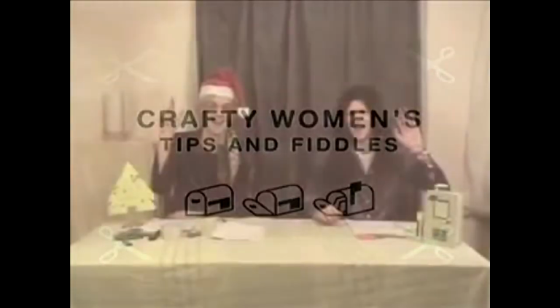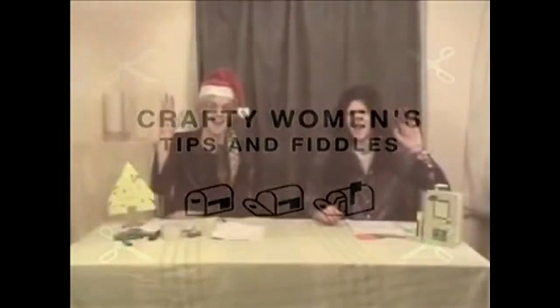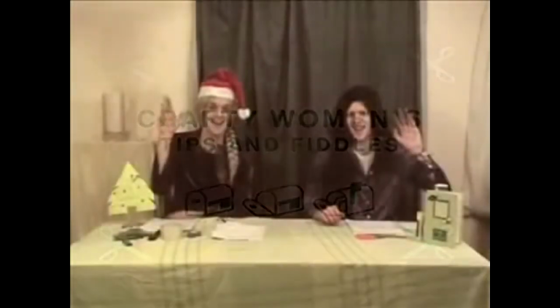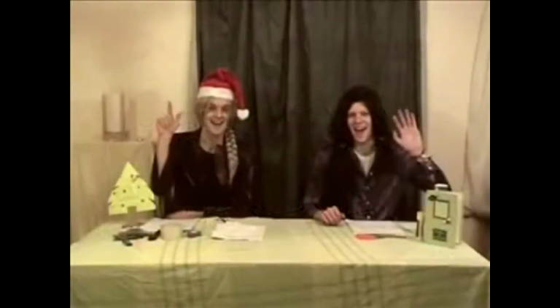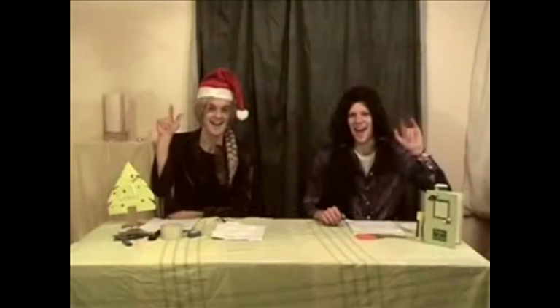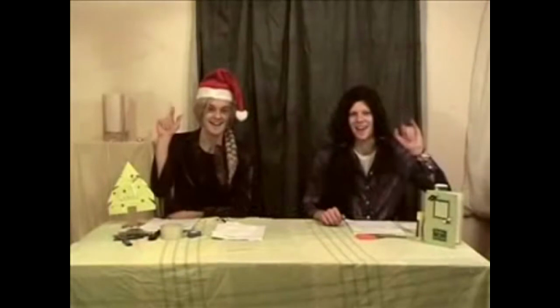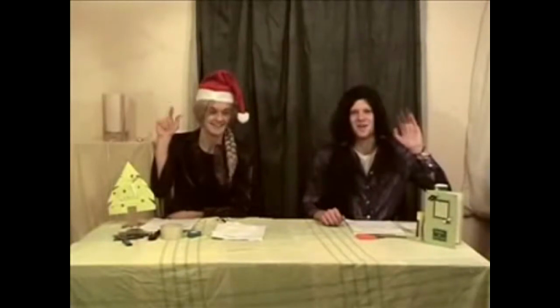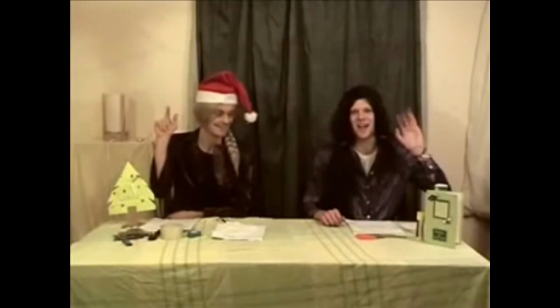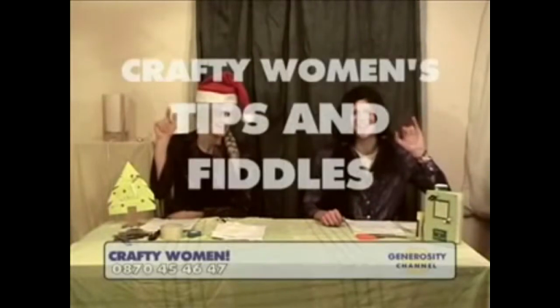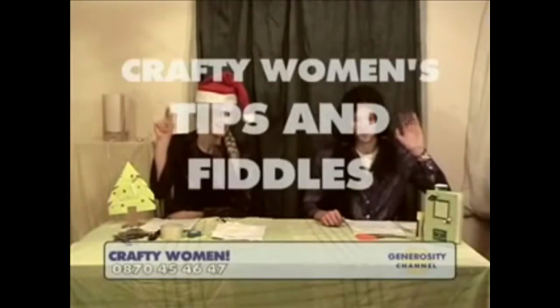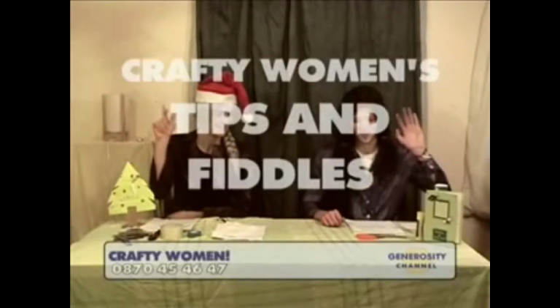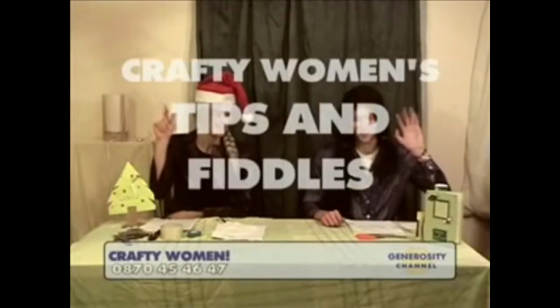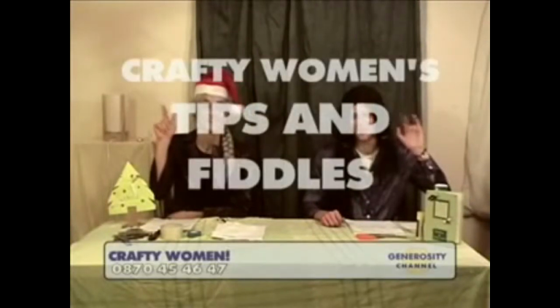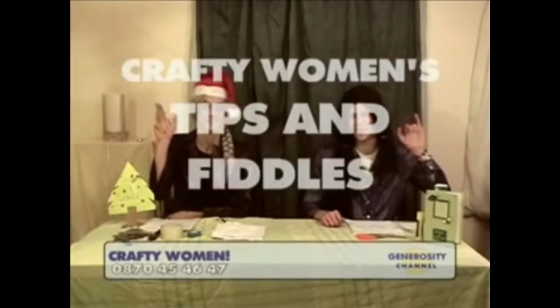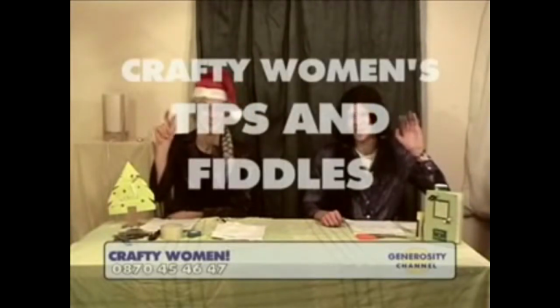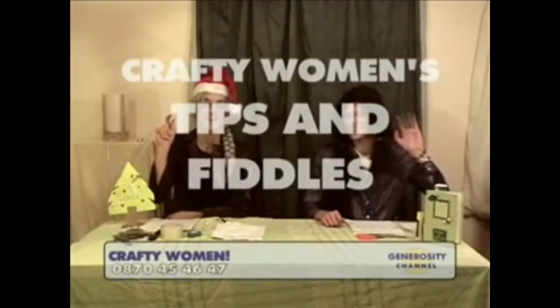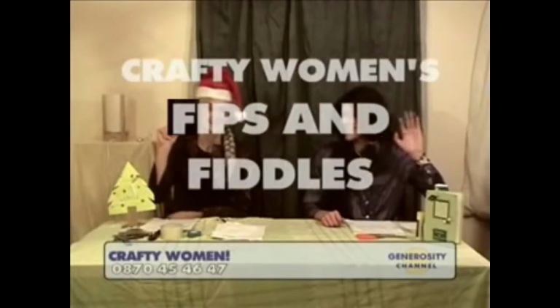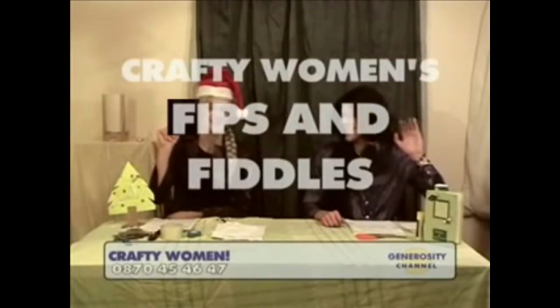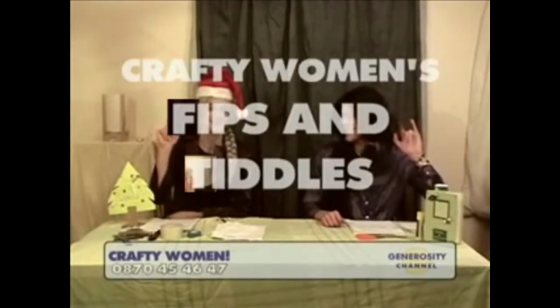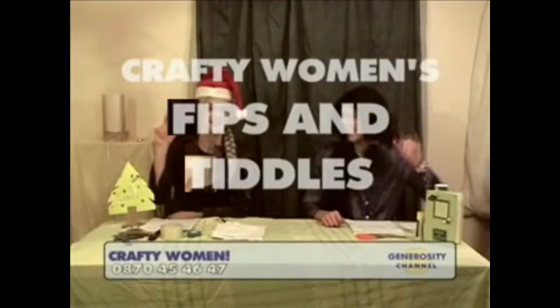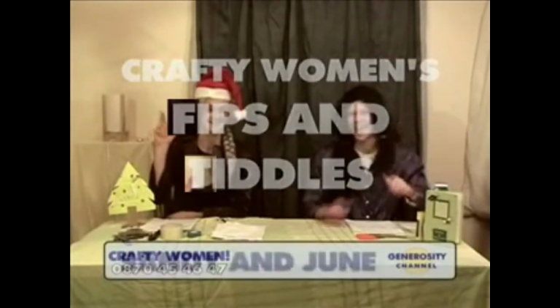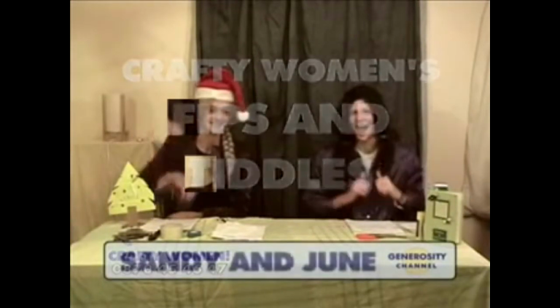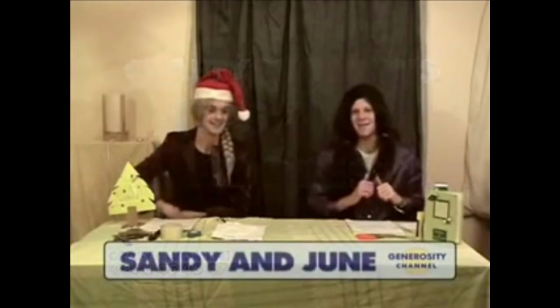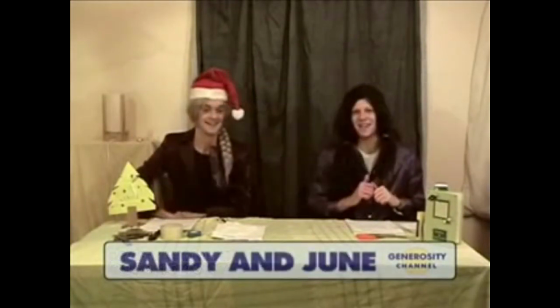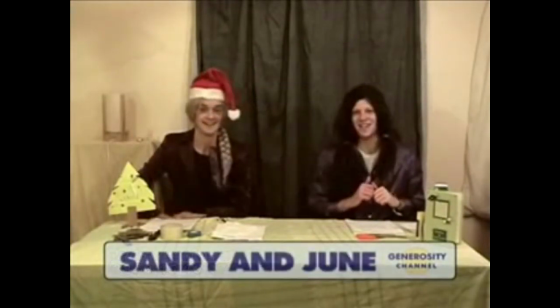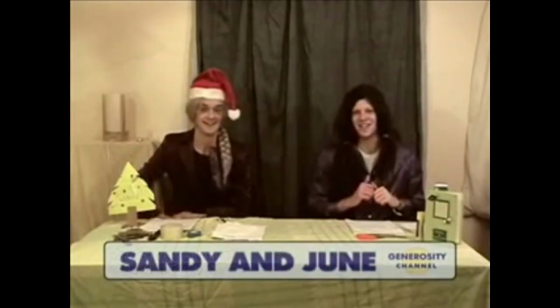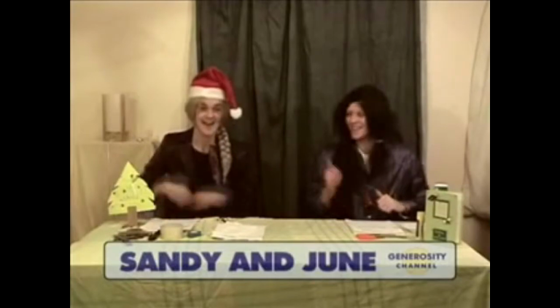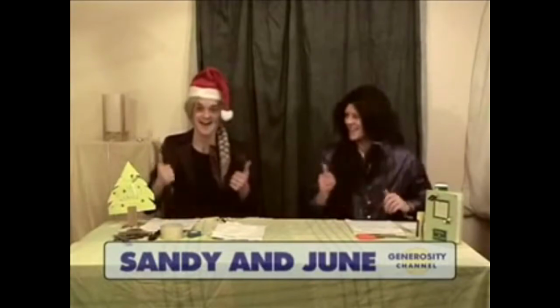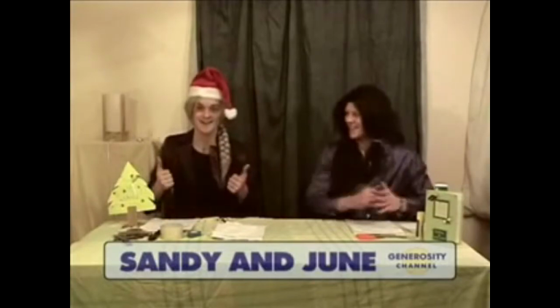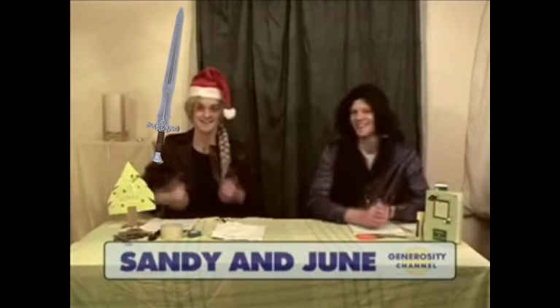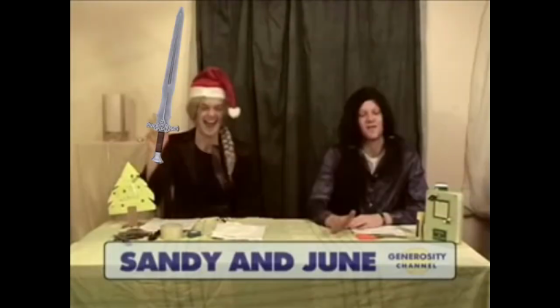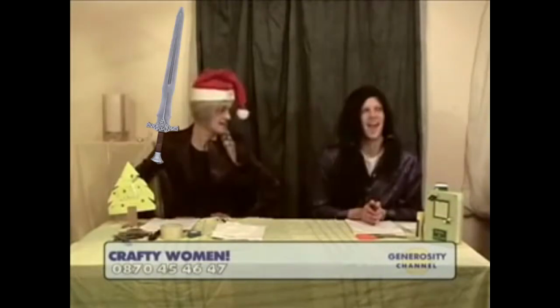Hello there, and welcome to one of the crafty women's tips and fiddles. I'm being Jujun, and I'm being Sacrificy.